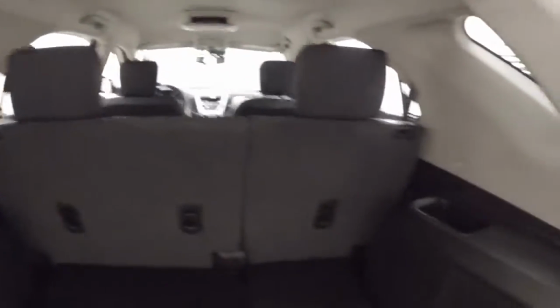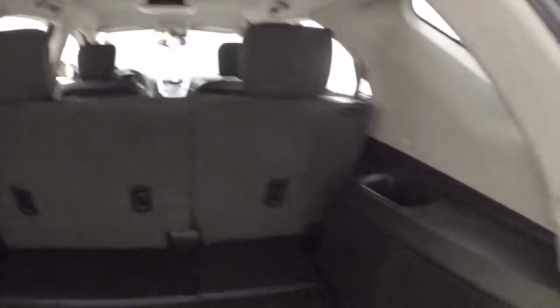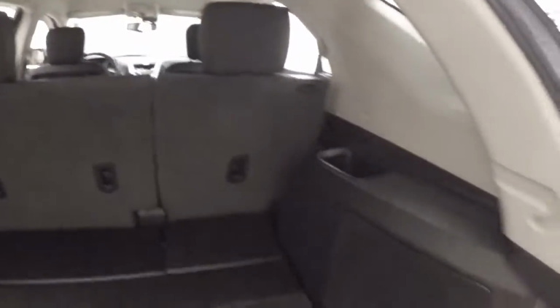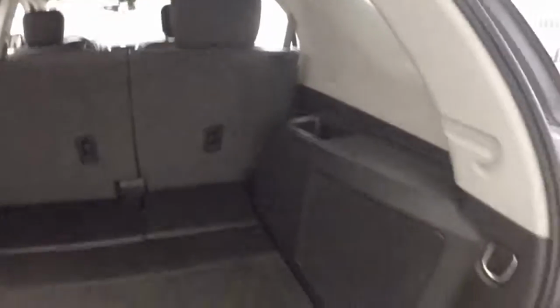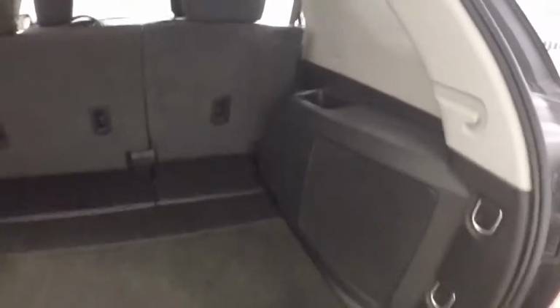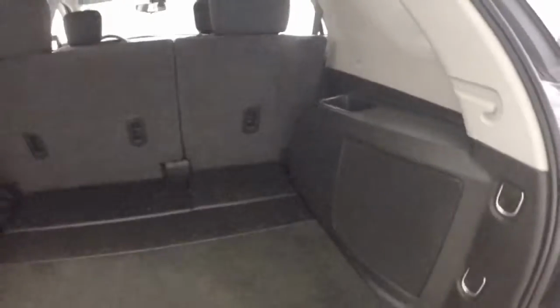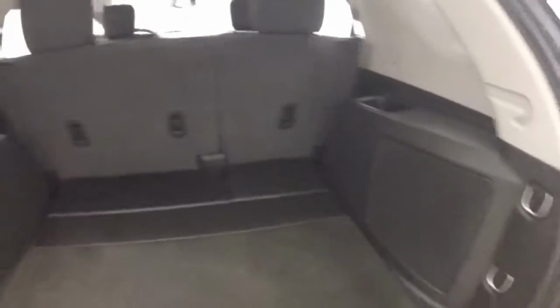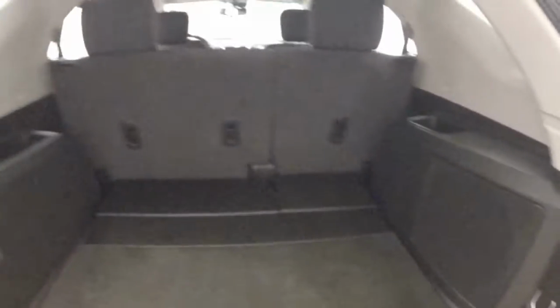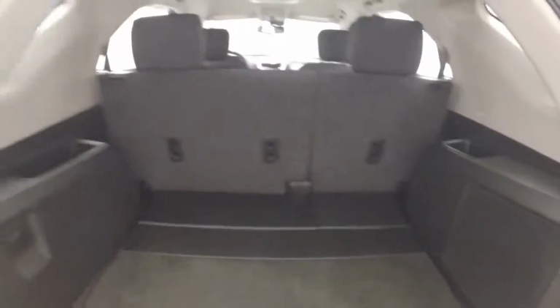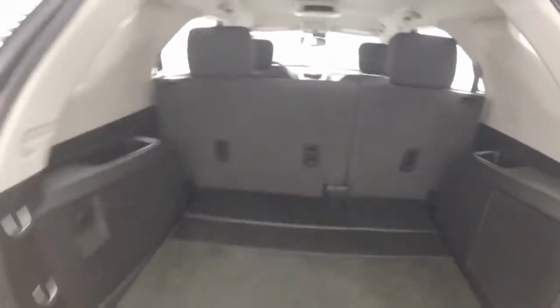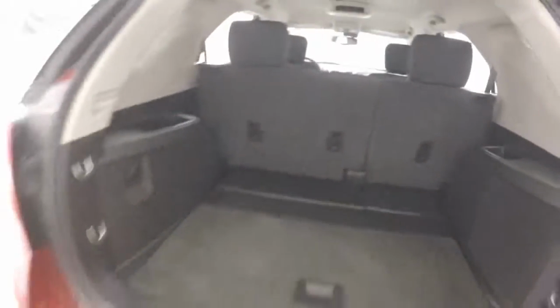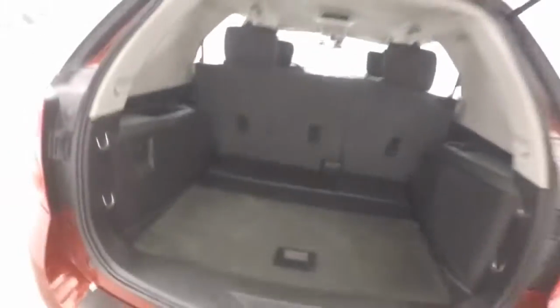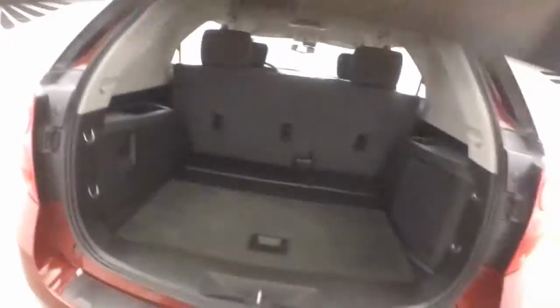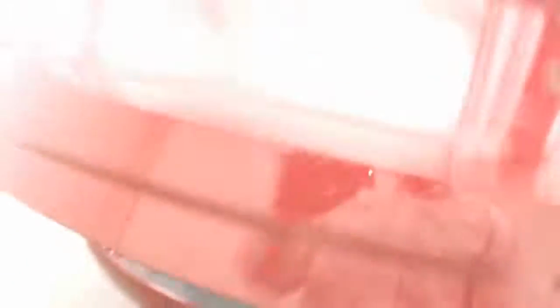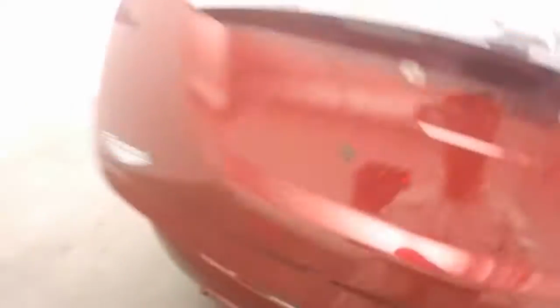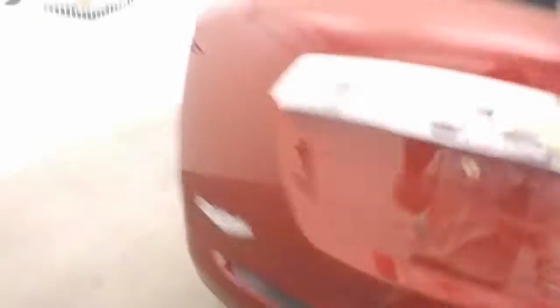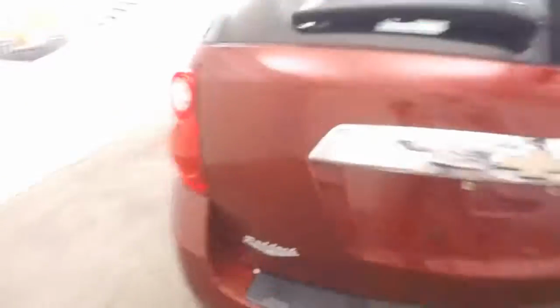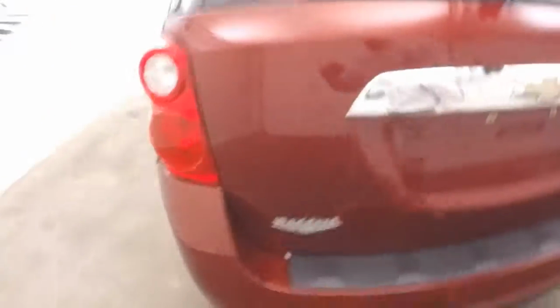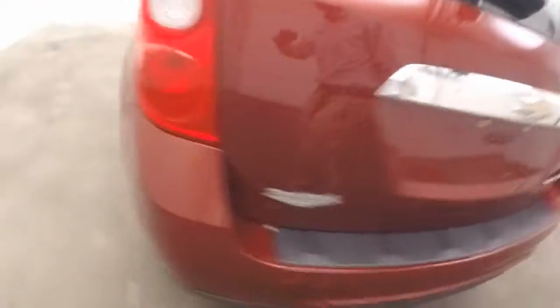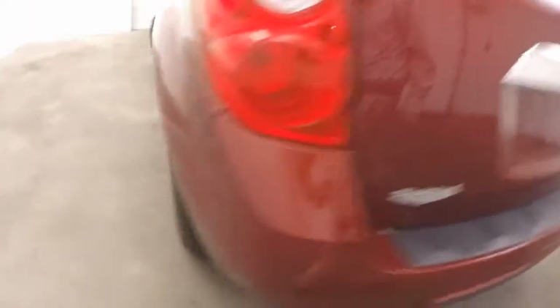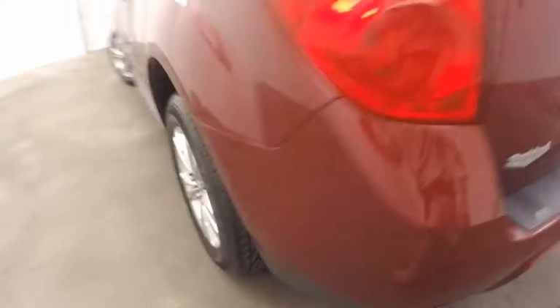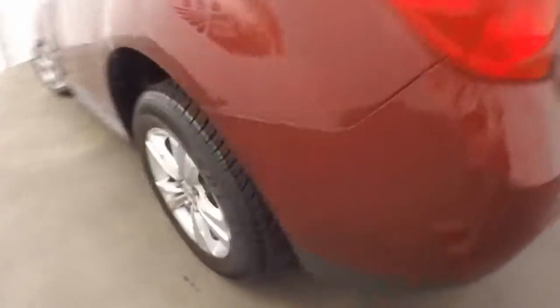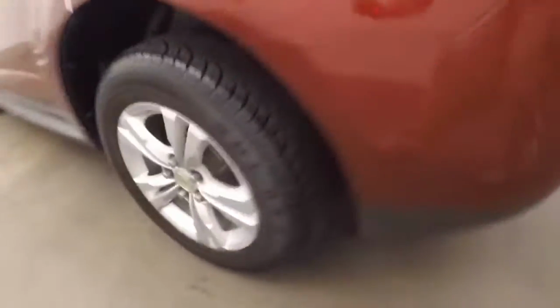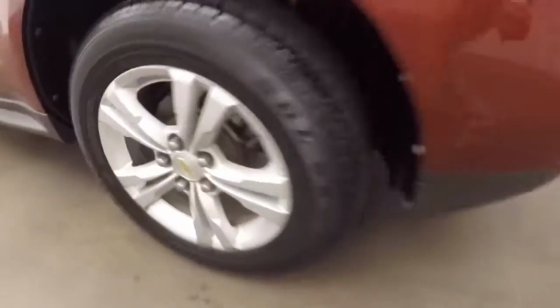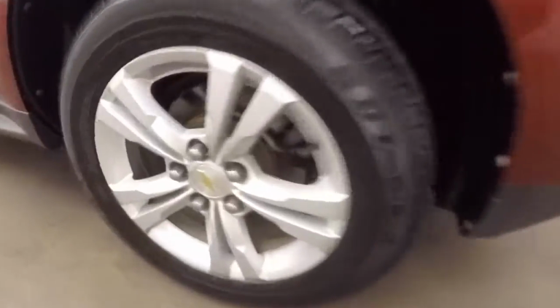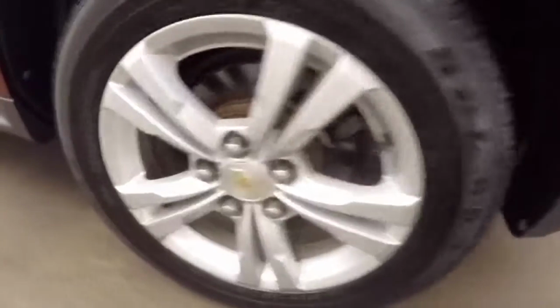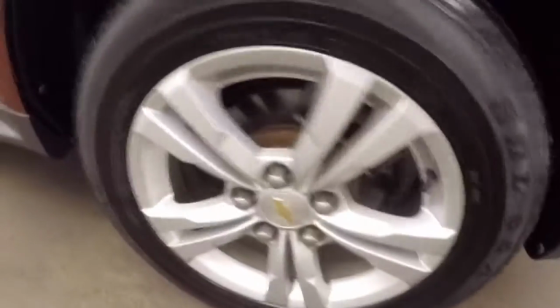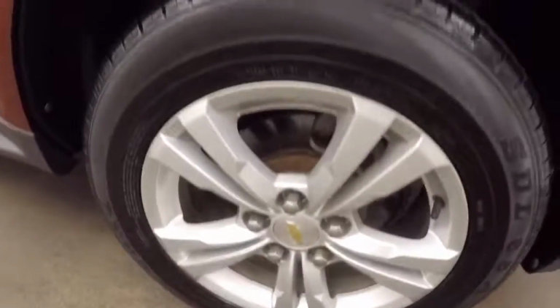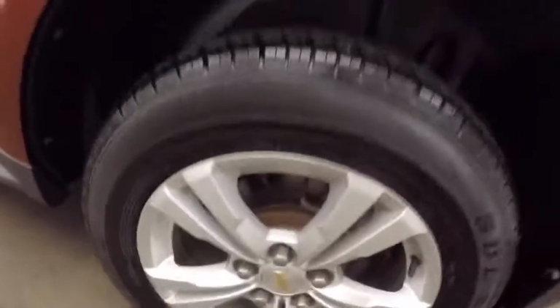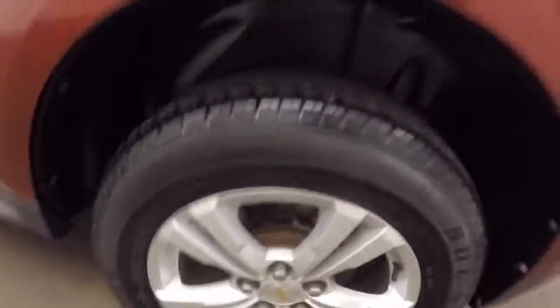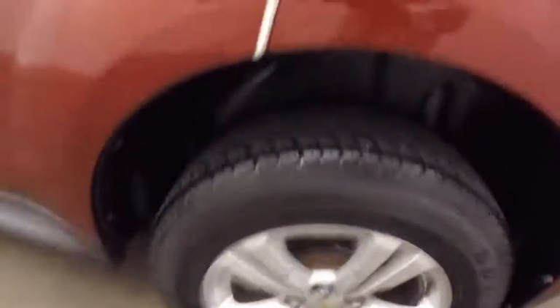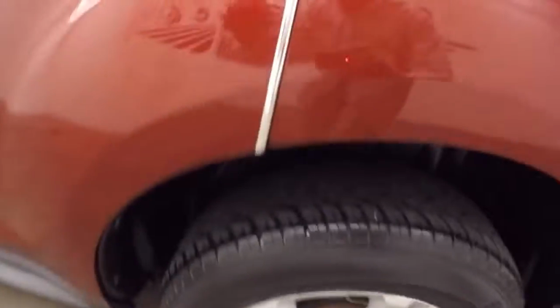Plenty of space in the back. And these alloy wheels — good tires.